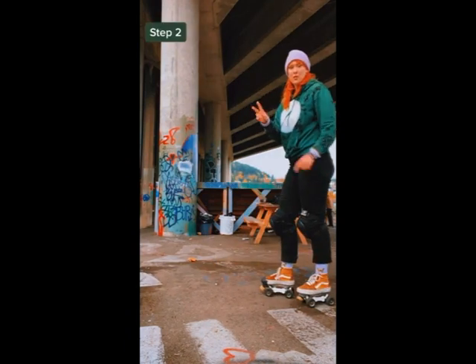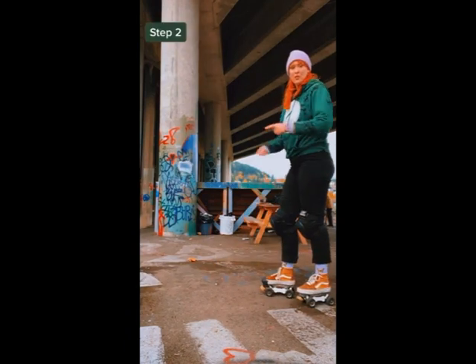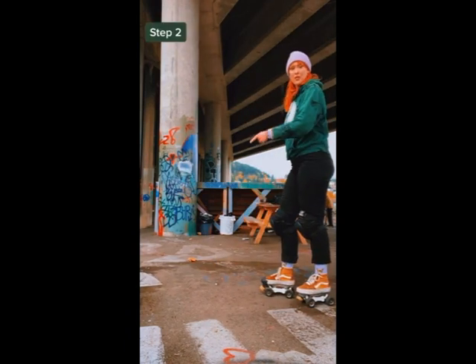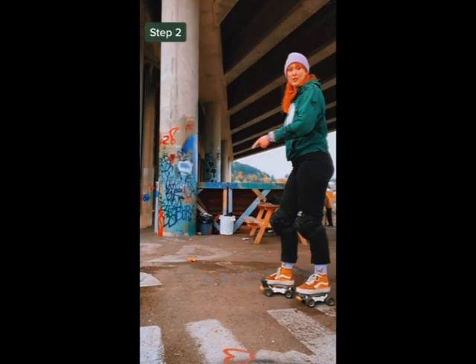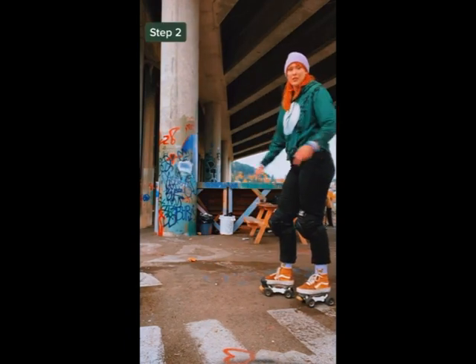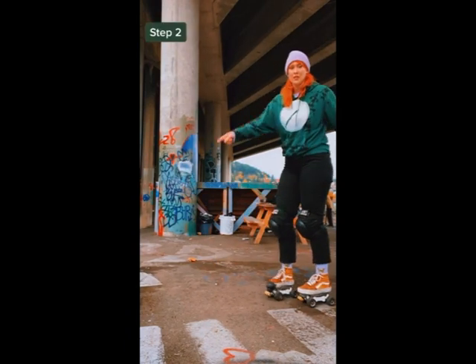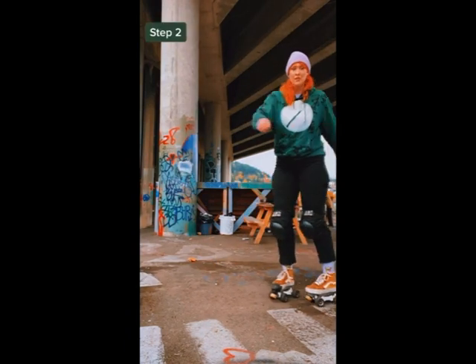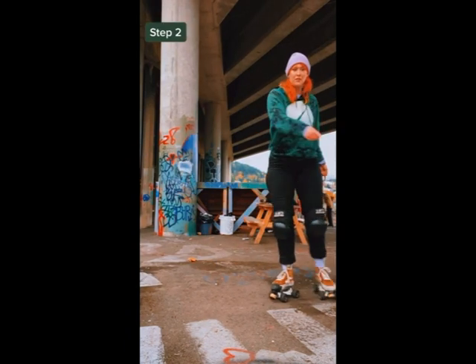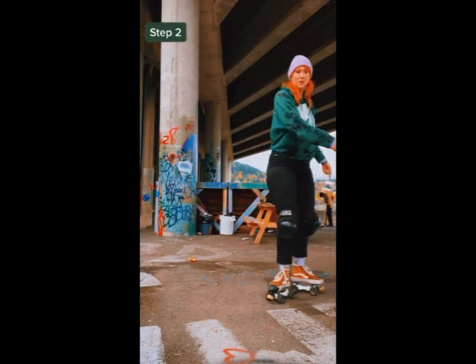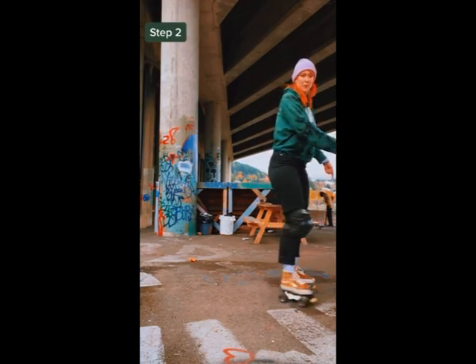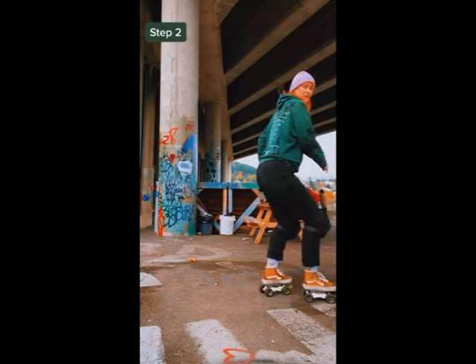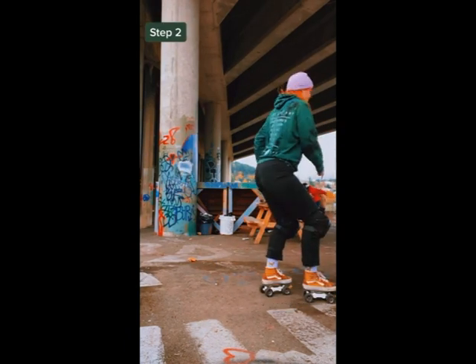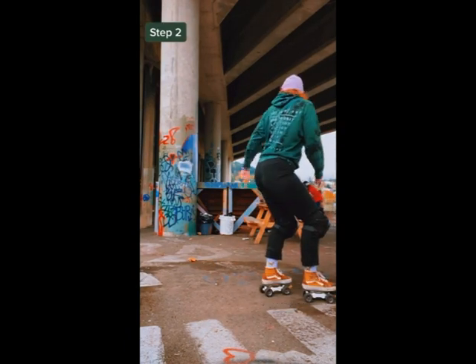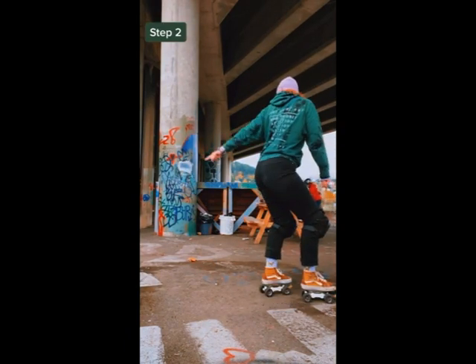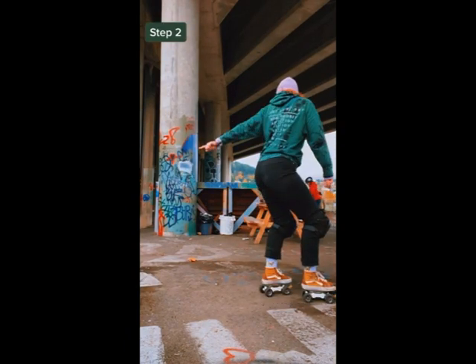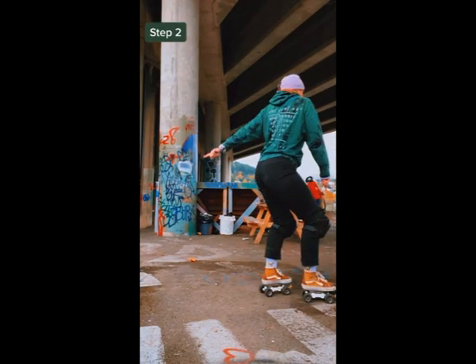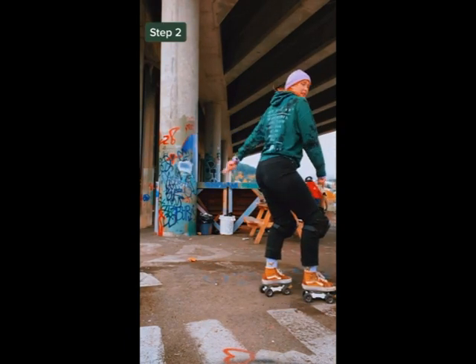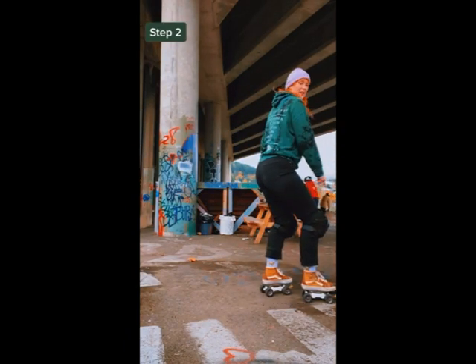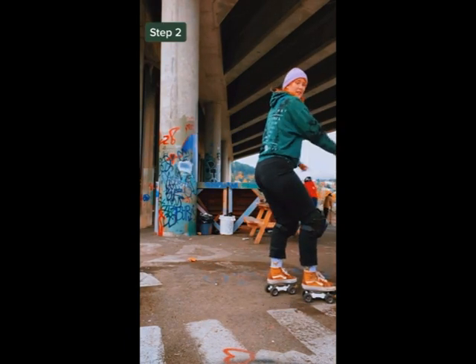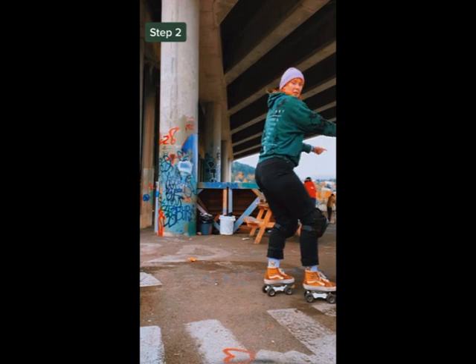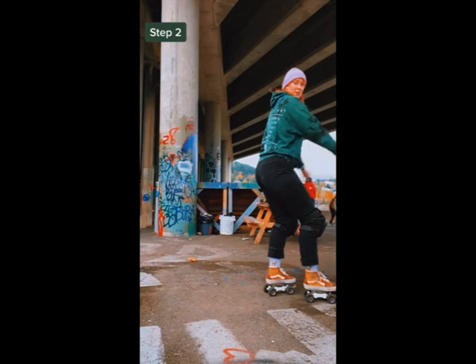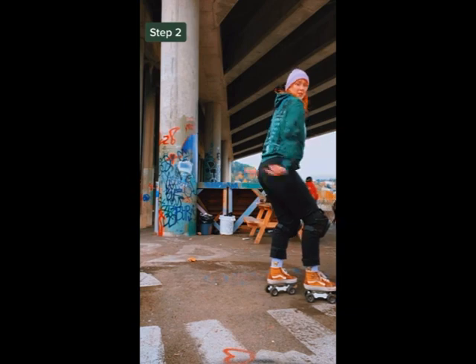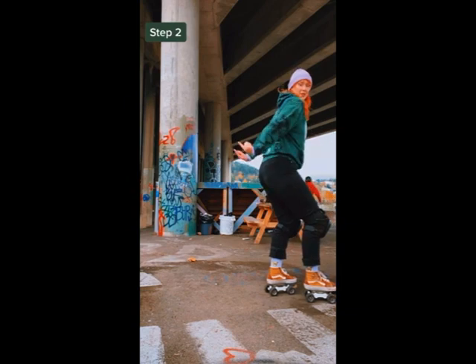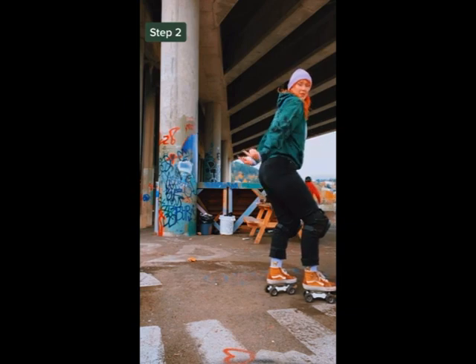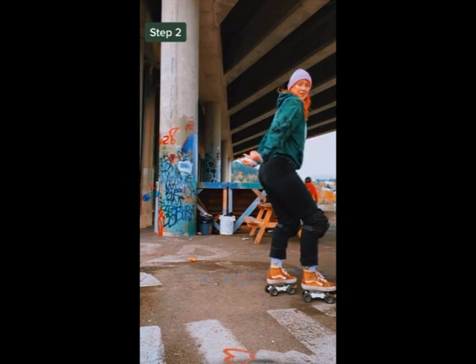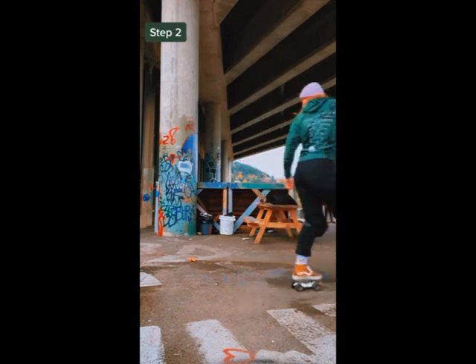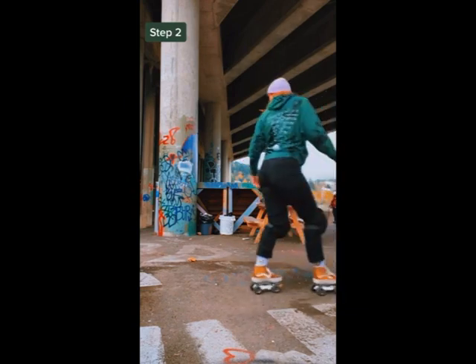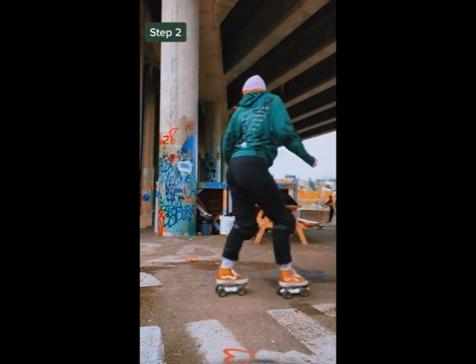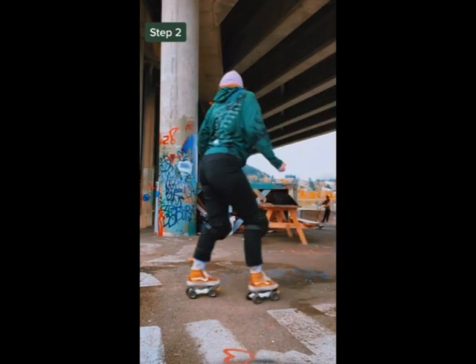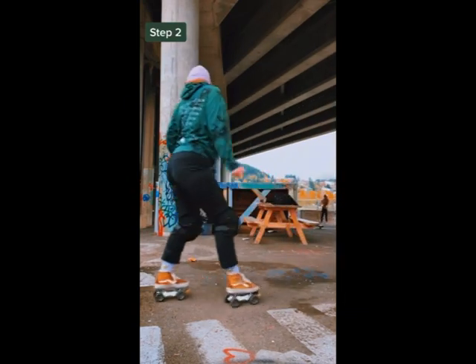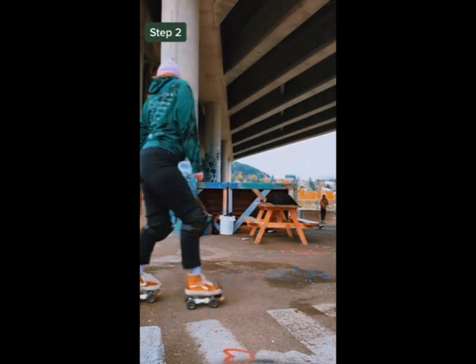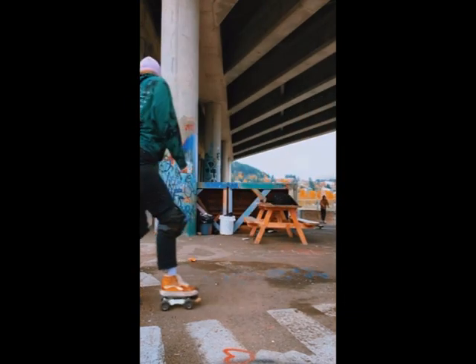Step two: we're gonna skate backwards. Turn around and skate with your butt facing the direction you're going, with the same stance.